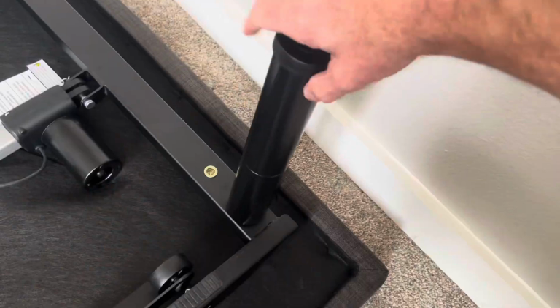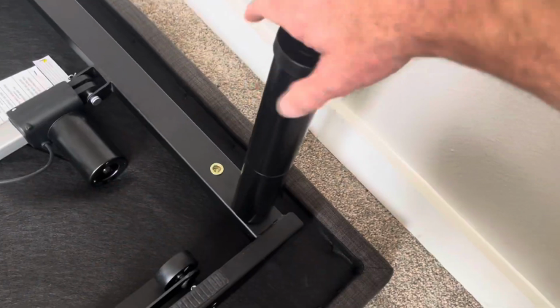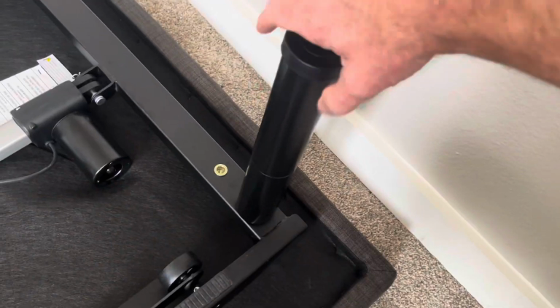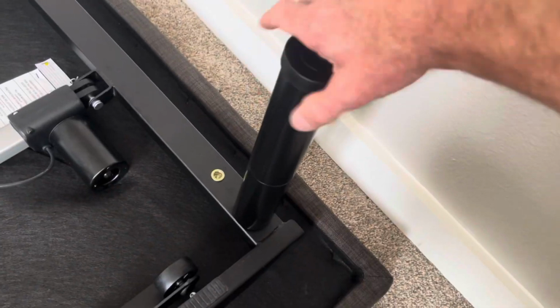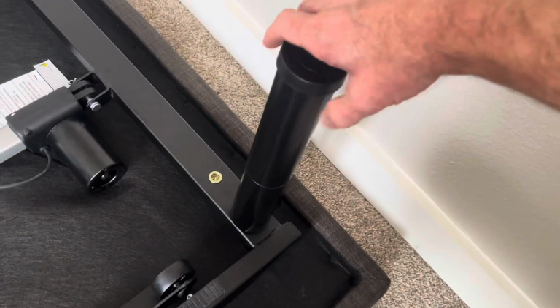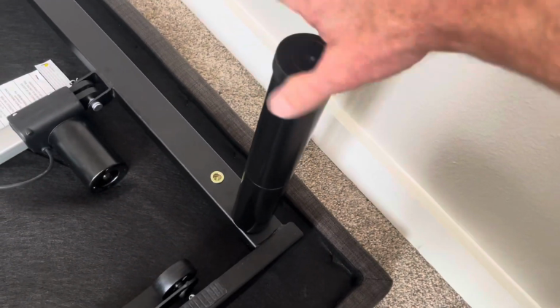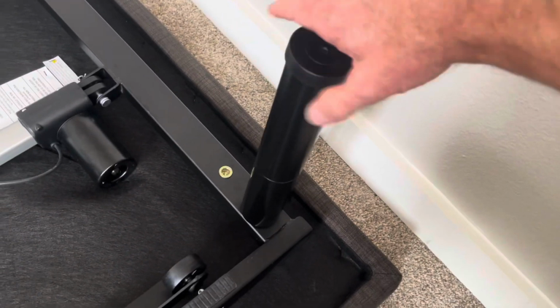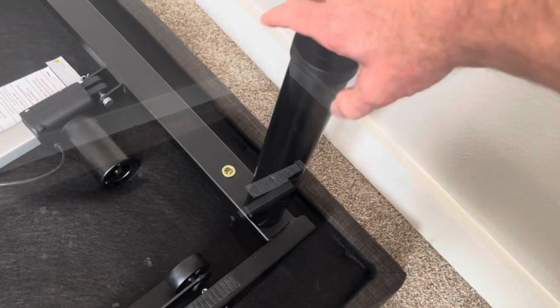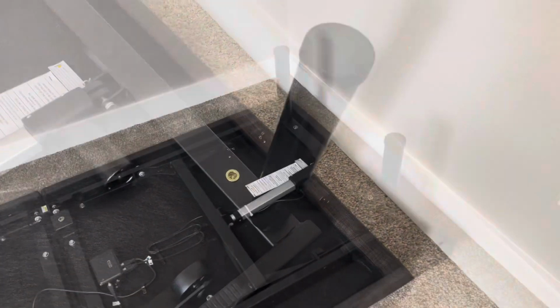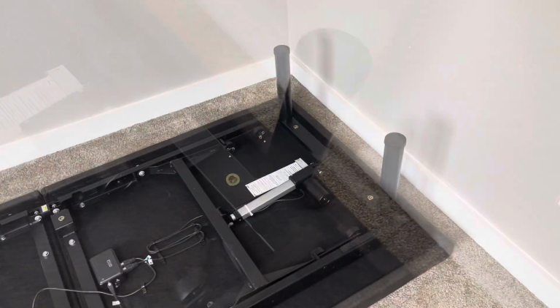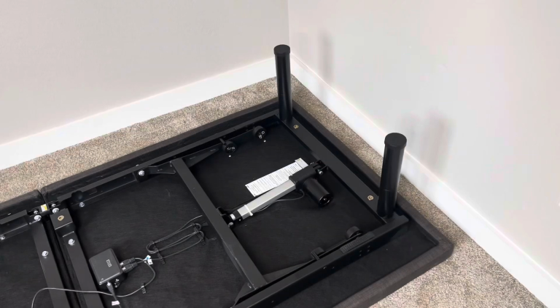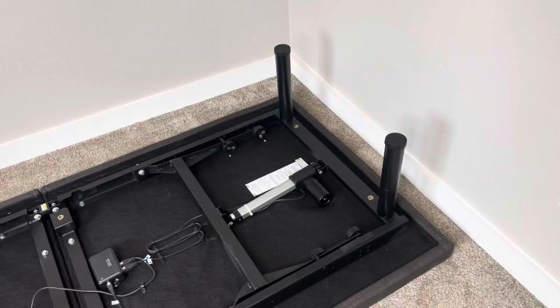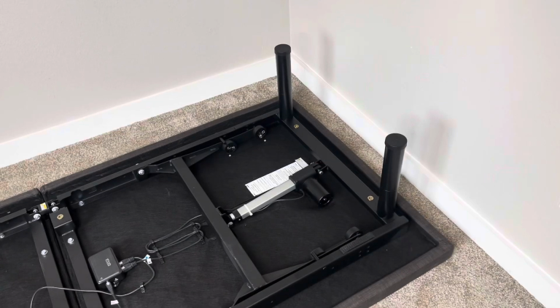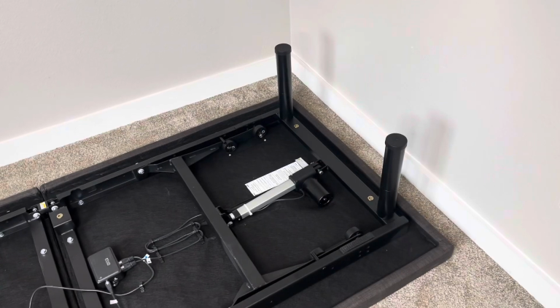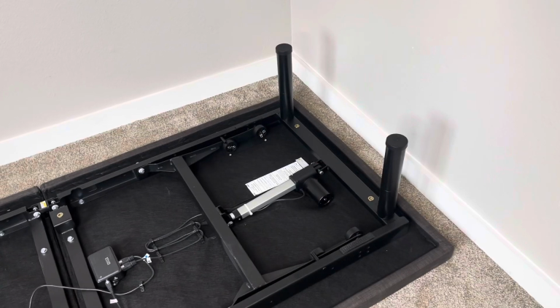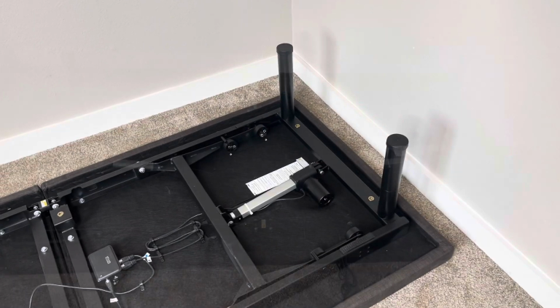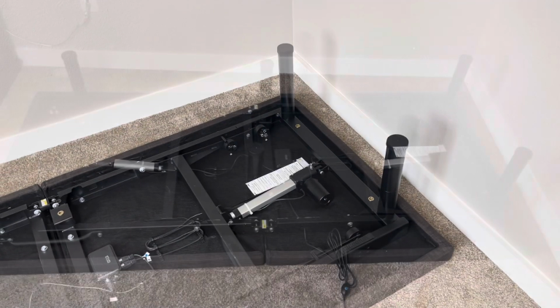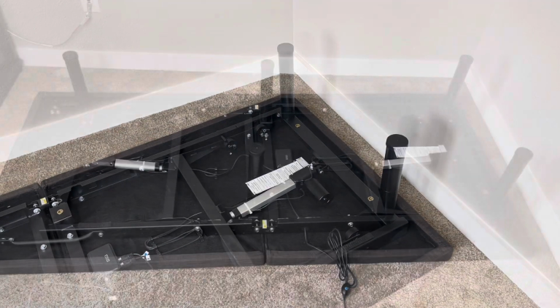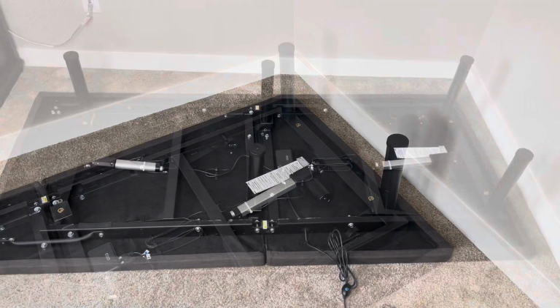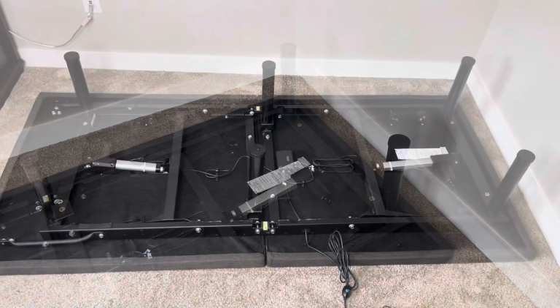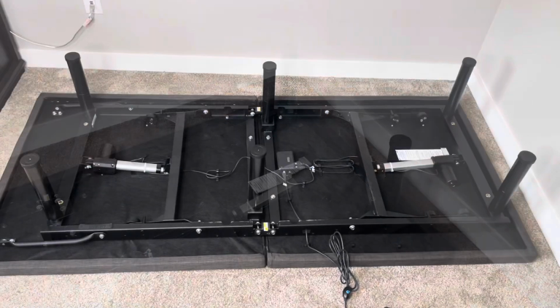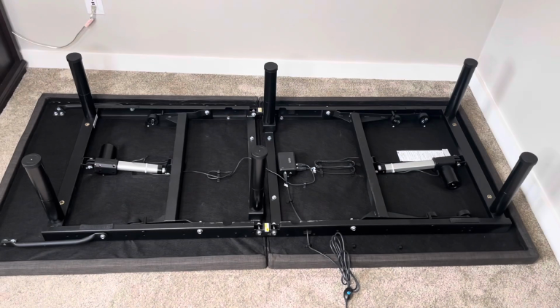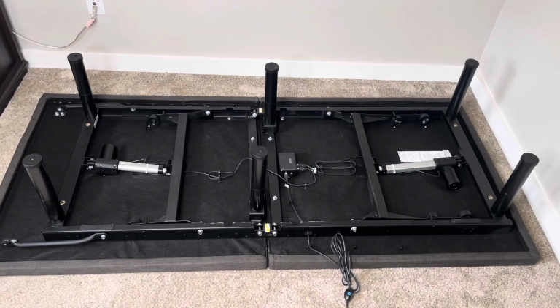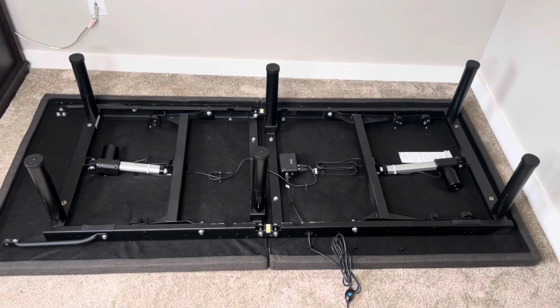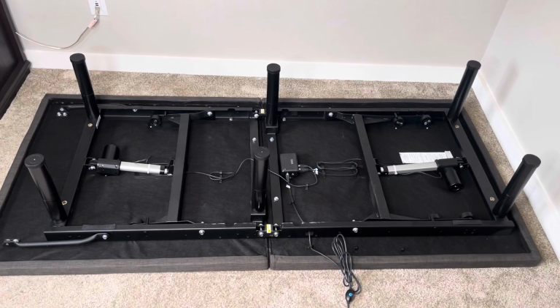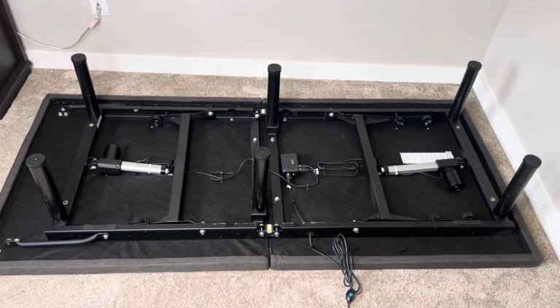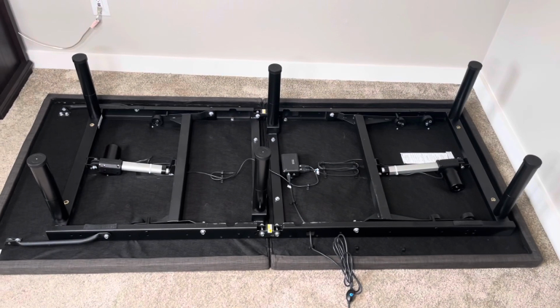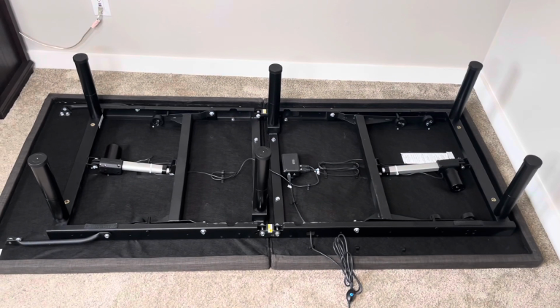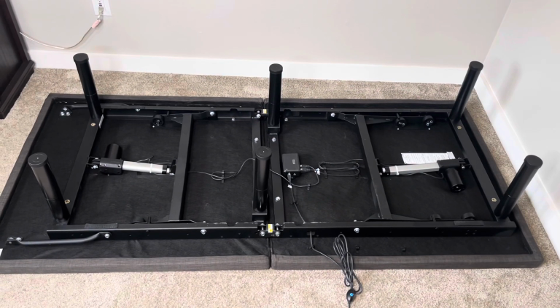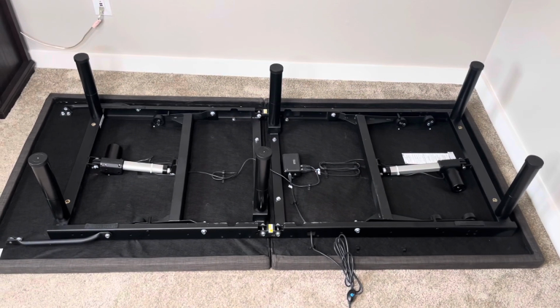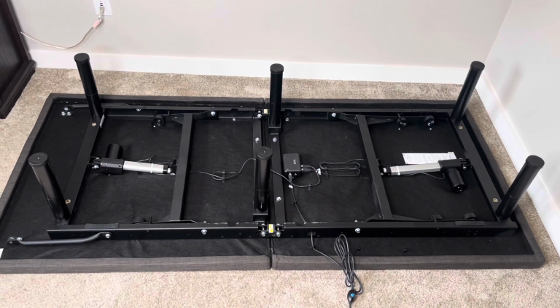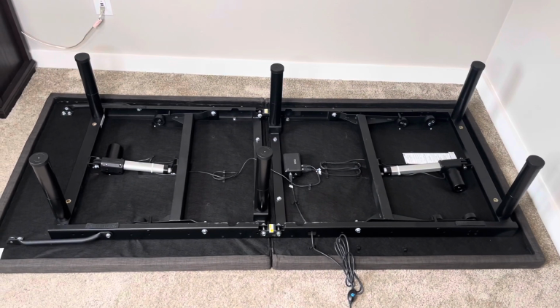Now I'm just threading in the six bed legs that came with it. Here's a look at it with all six threaded in.